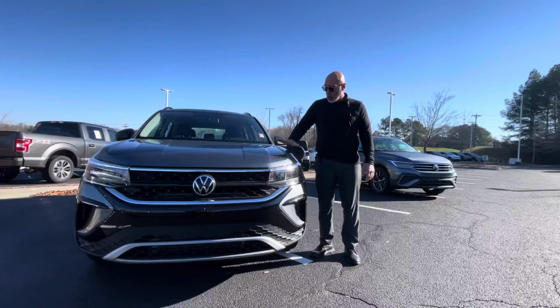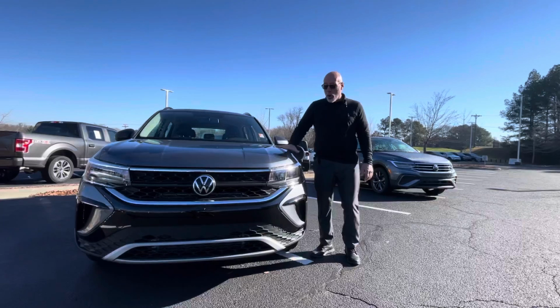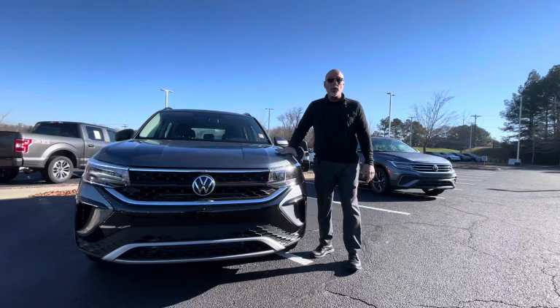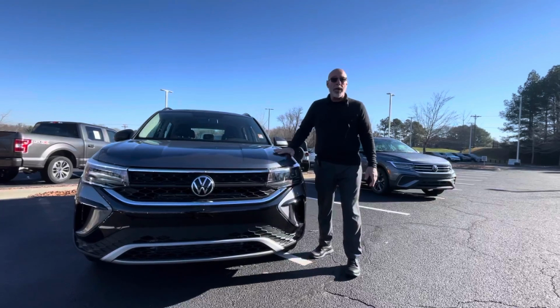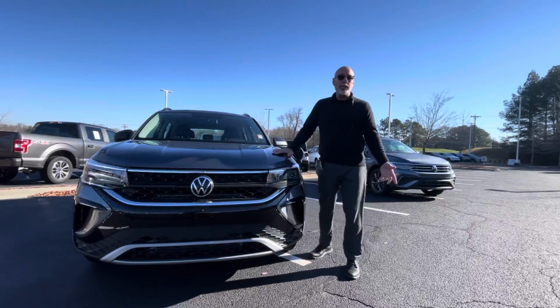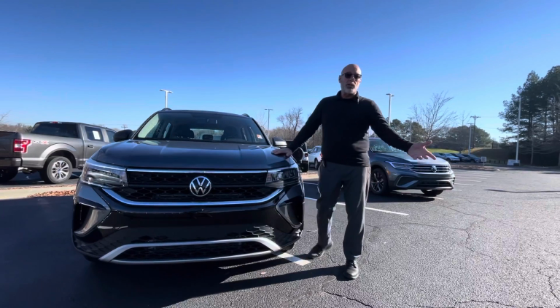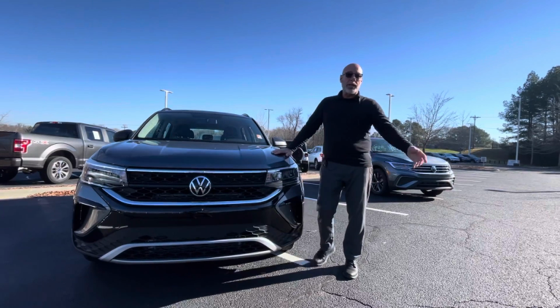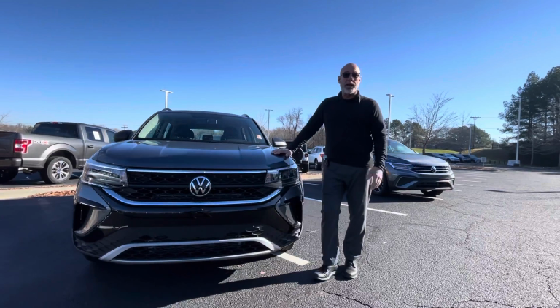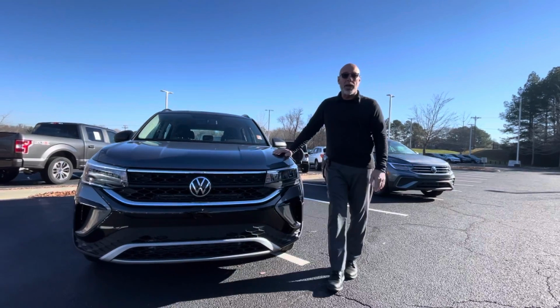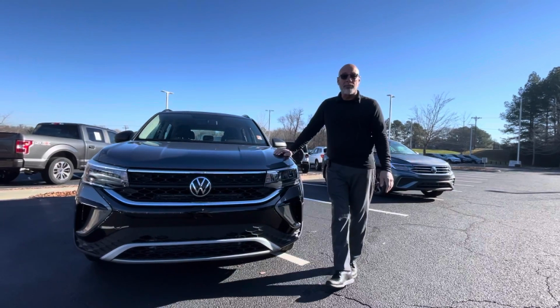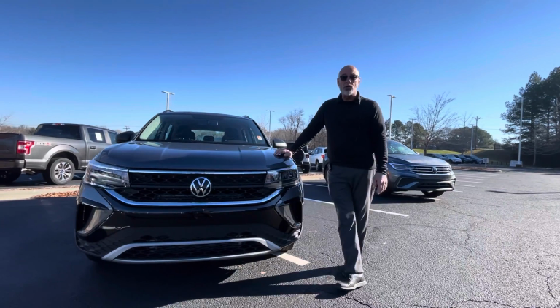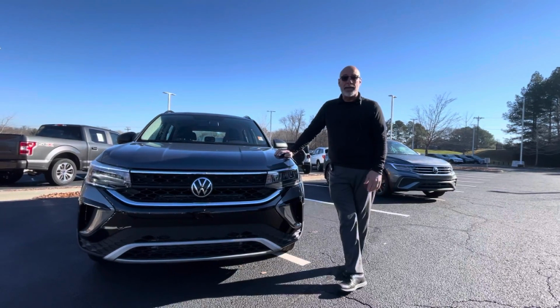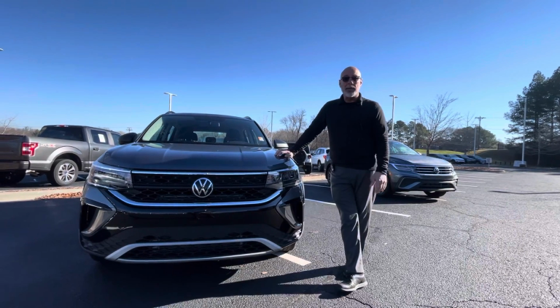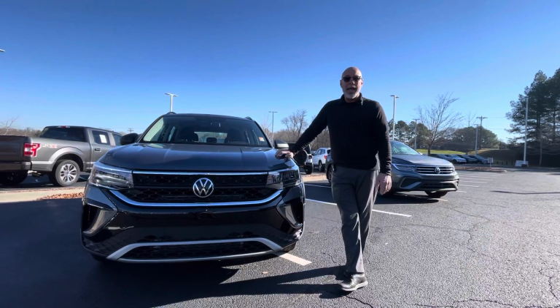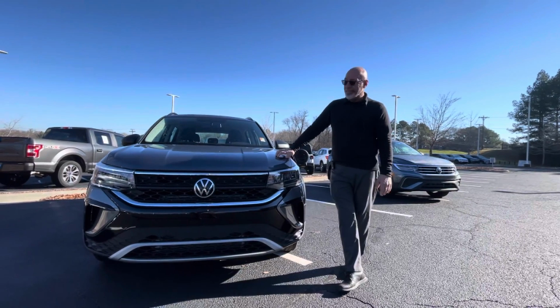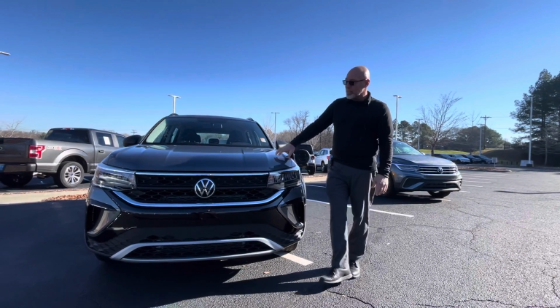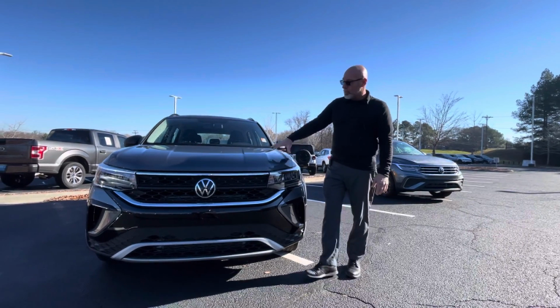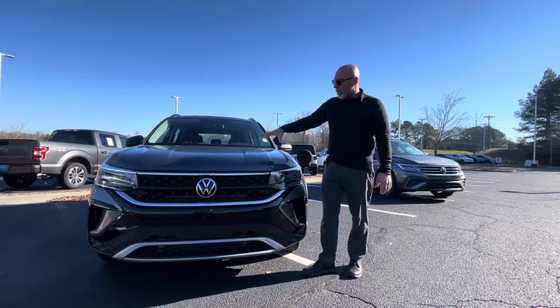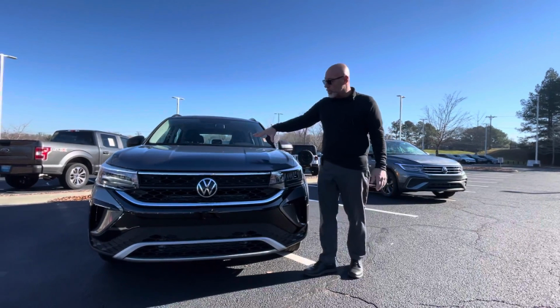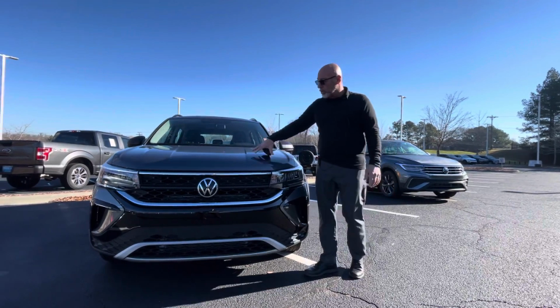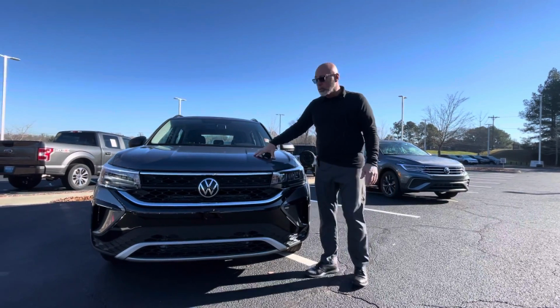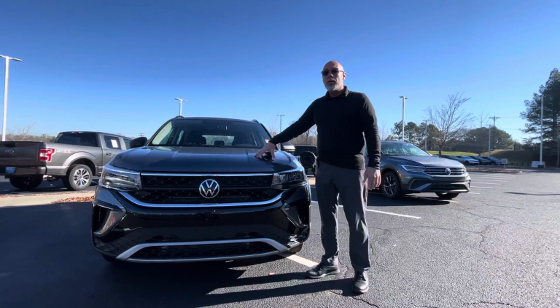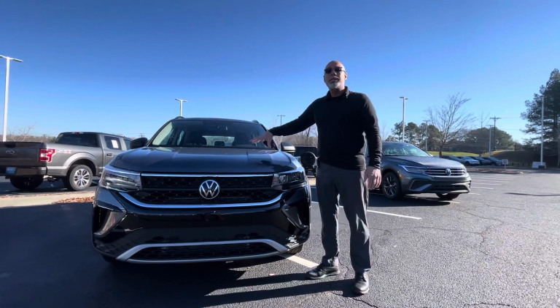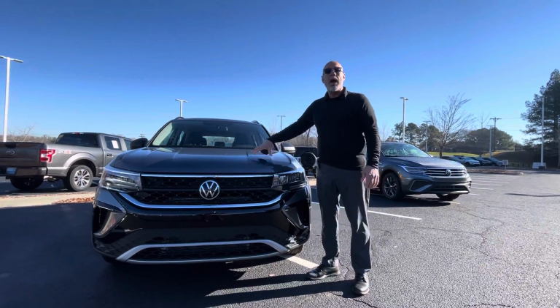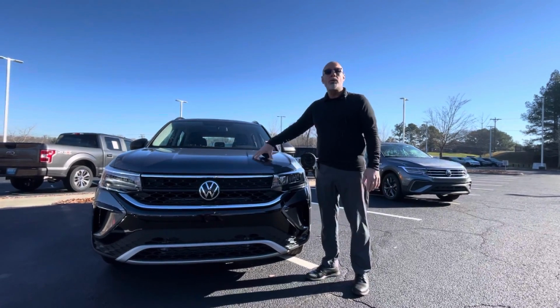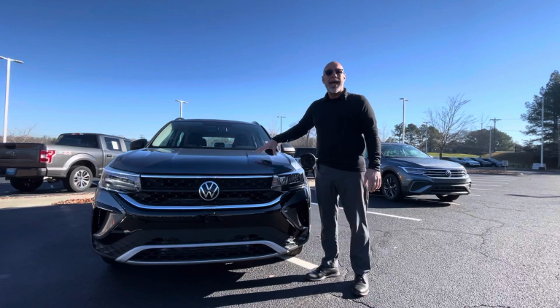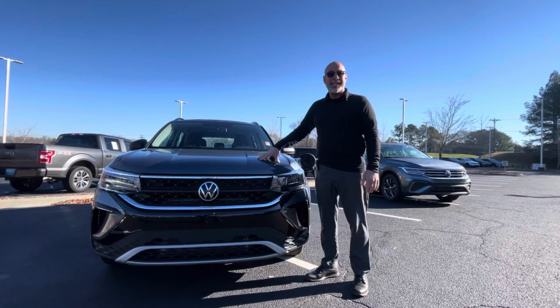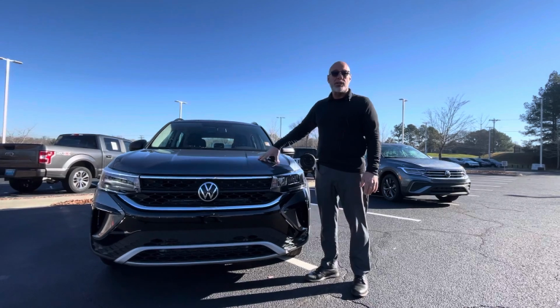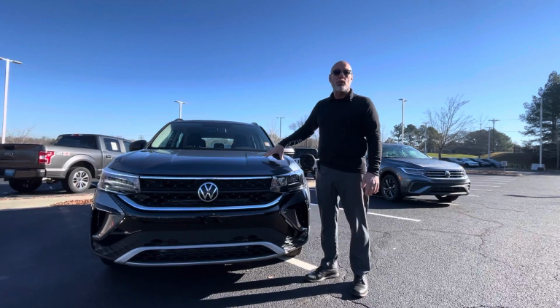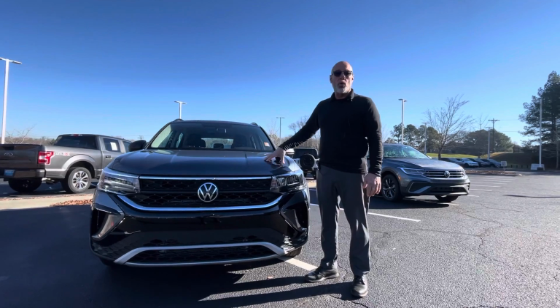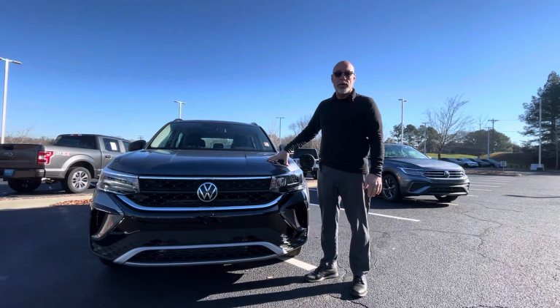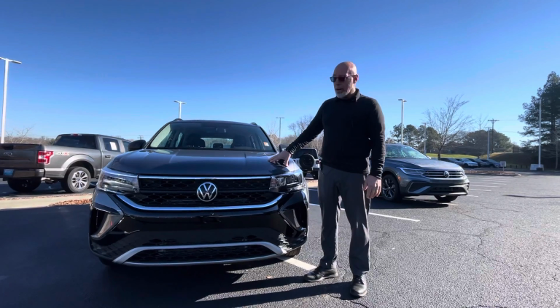Good morning, Joanne. This is Craig at Carolina Volkswagen, and this is the 2022 Taos S that you inquired about.